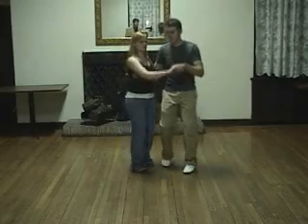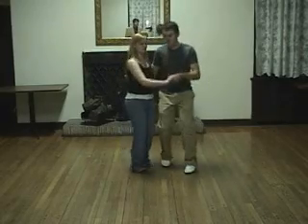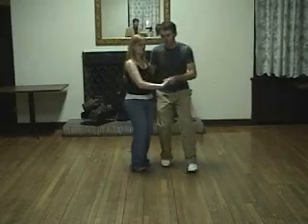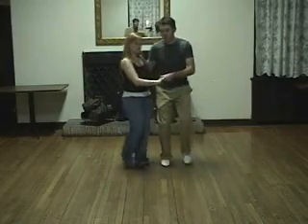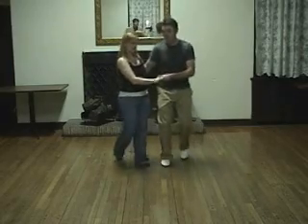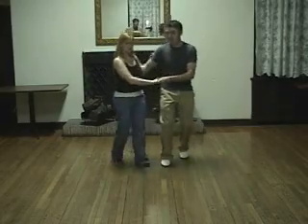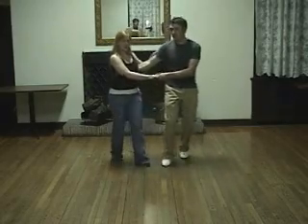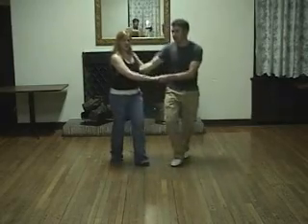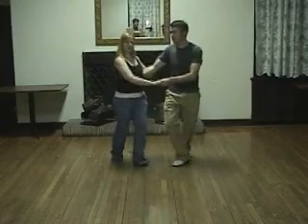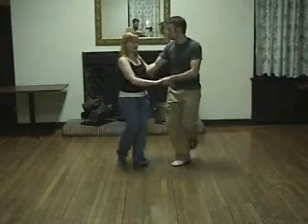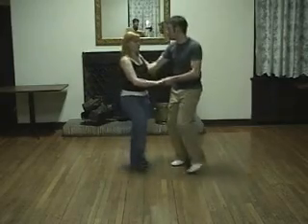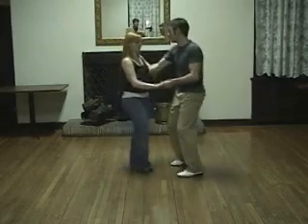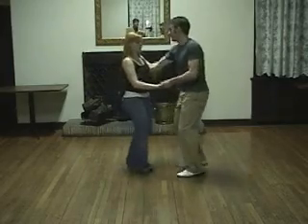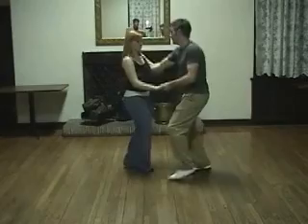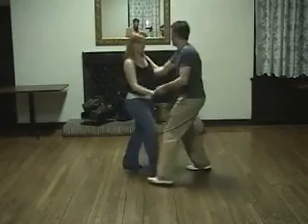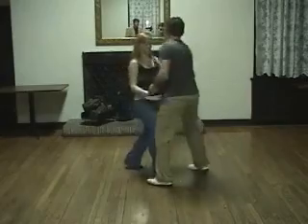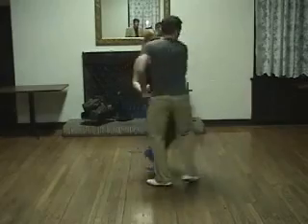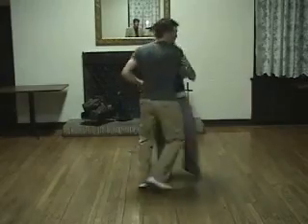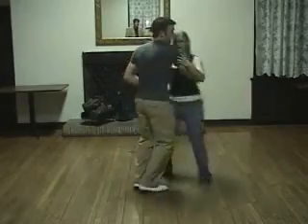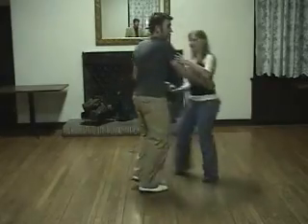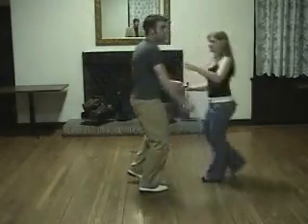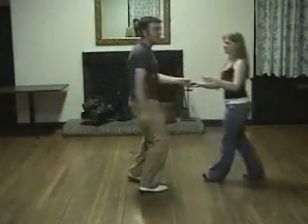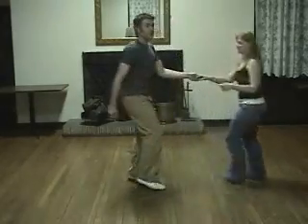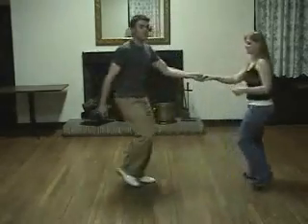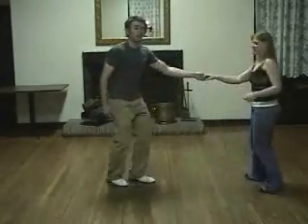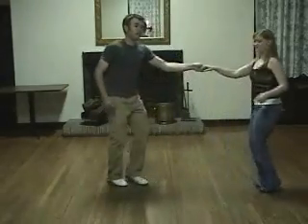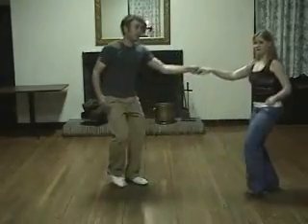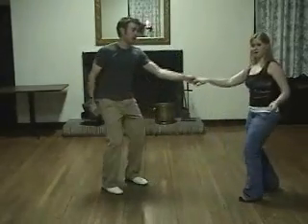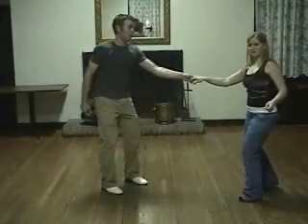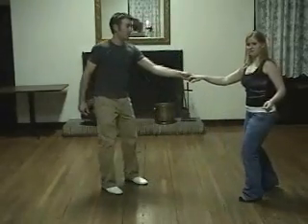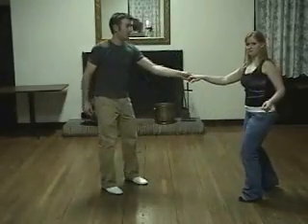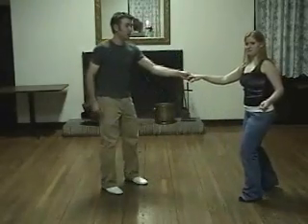But as a review, you're going to rock, step, come in front. Five, six, seven, eight. Okay?